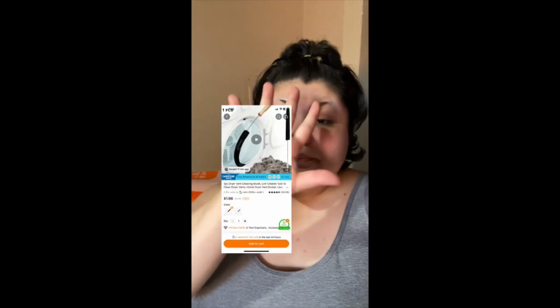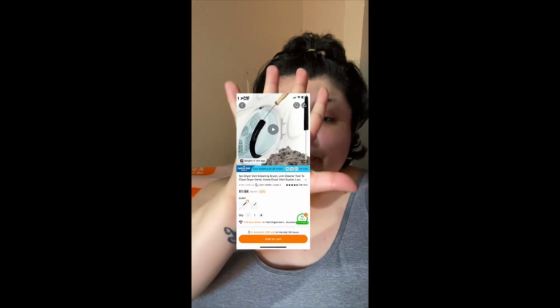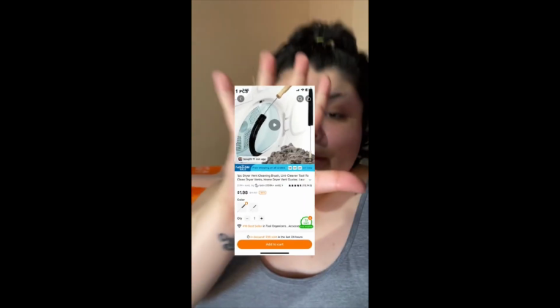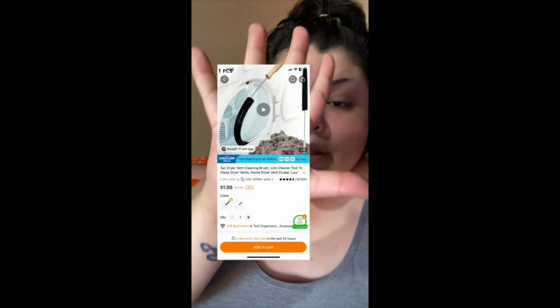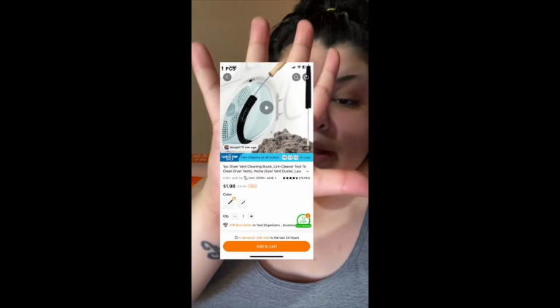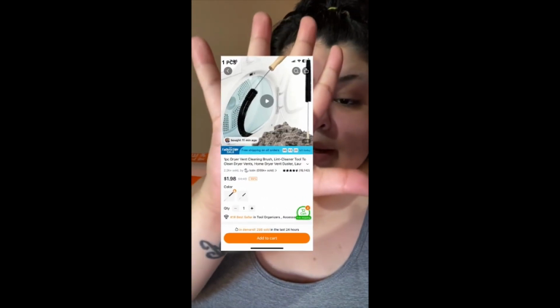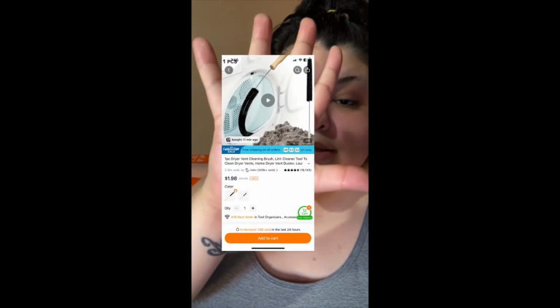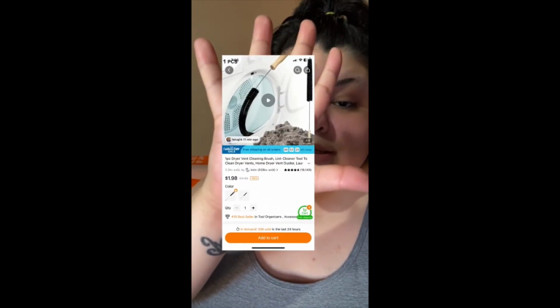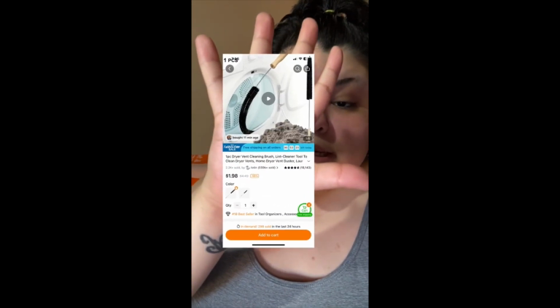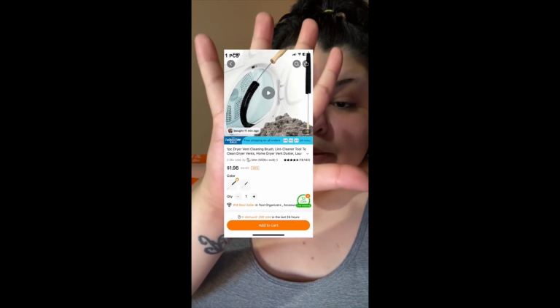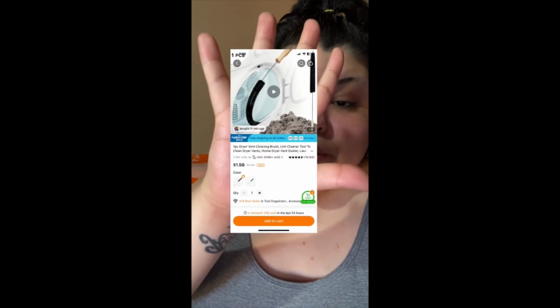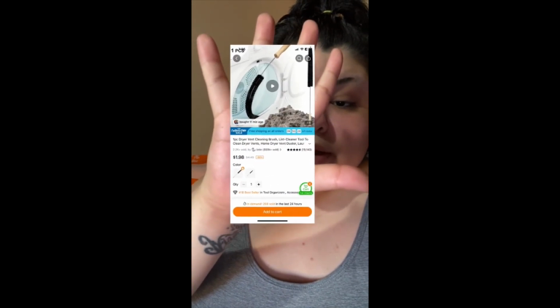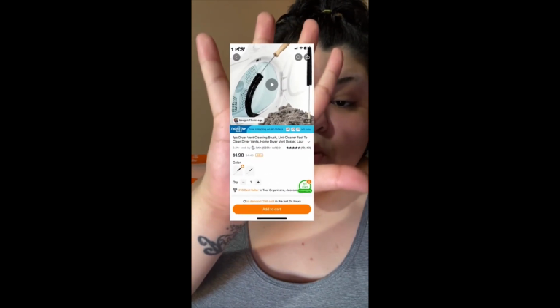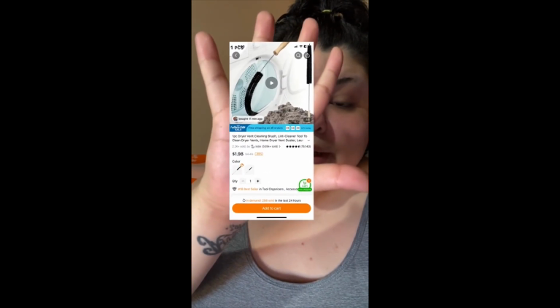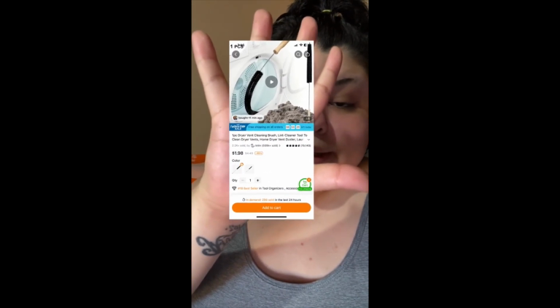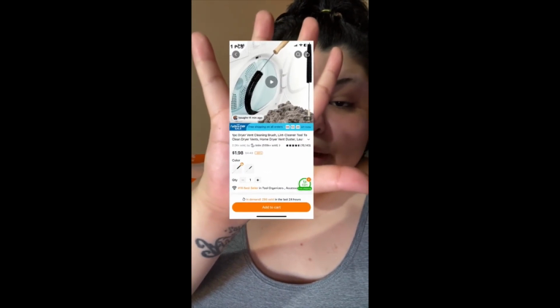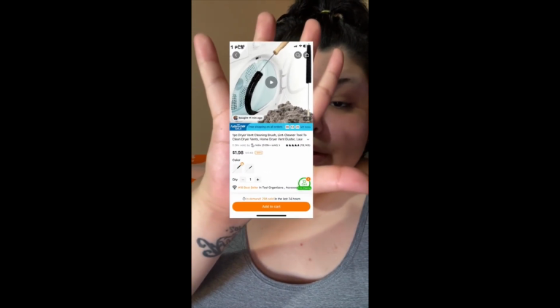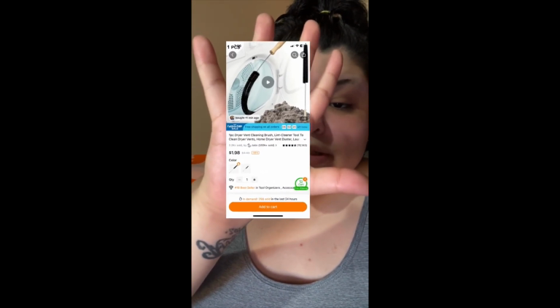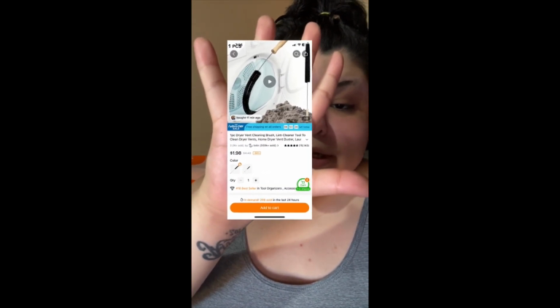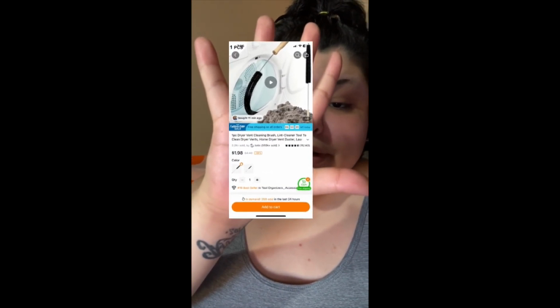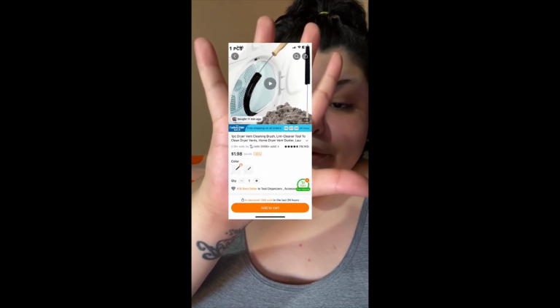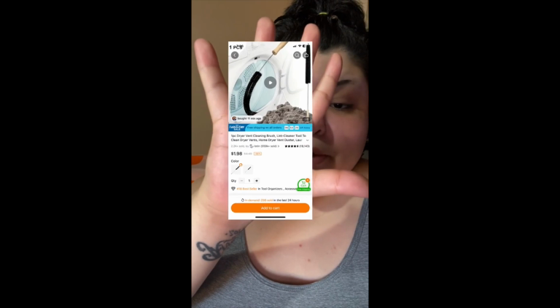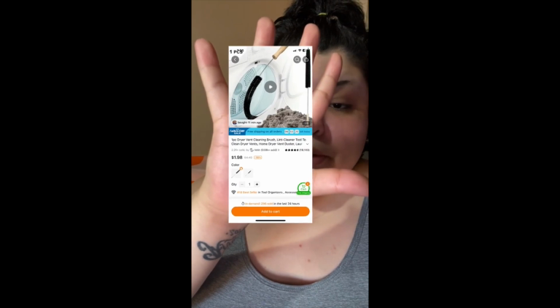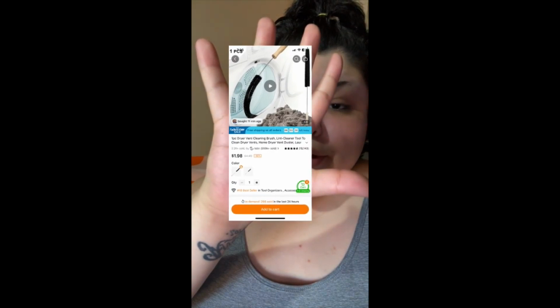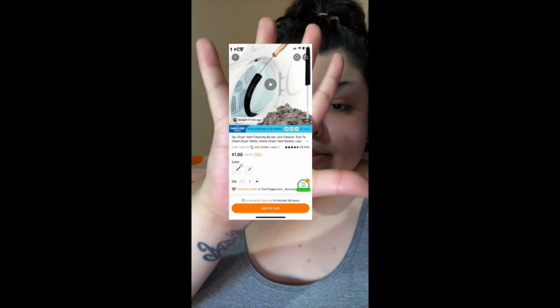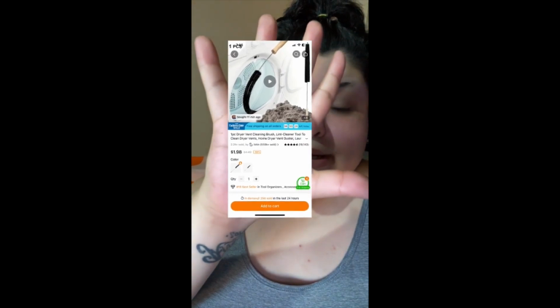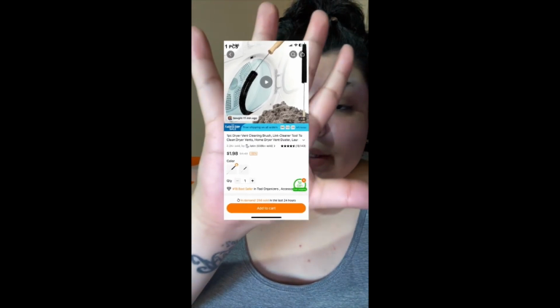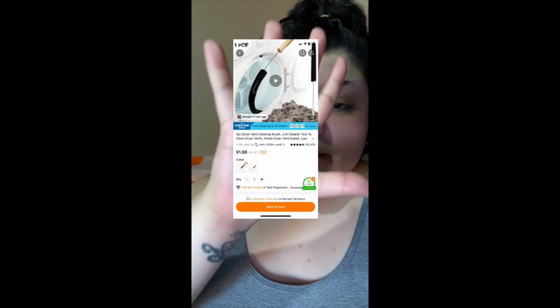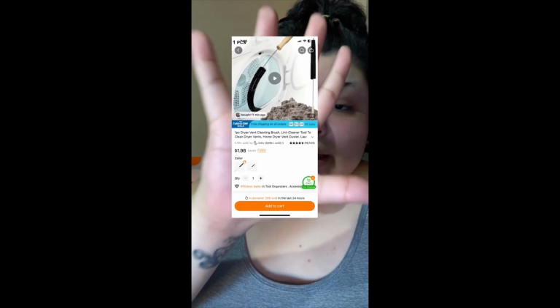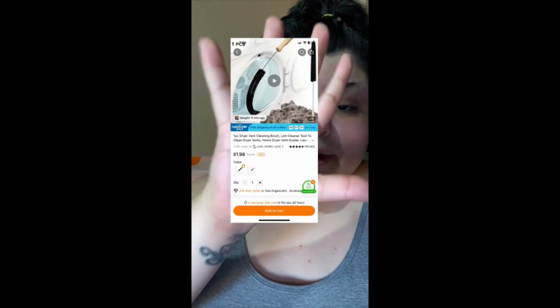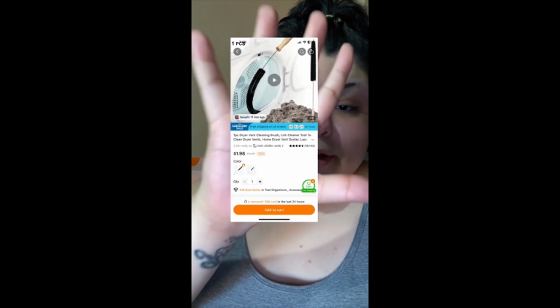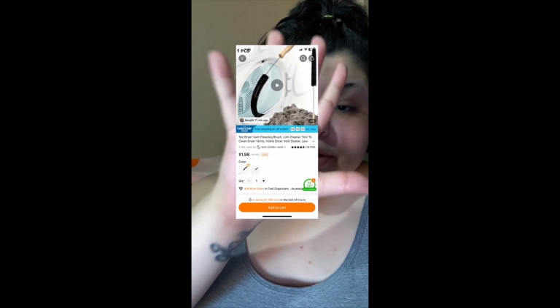It is on Temu — it's $1.98, really cheap, really affordable. Get it for your dryers!